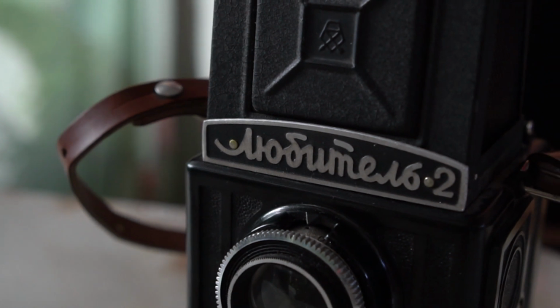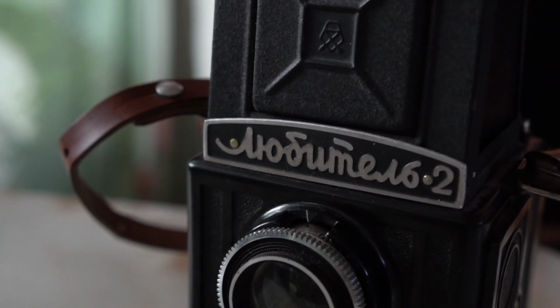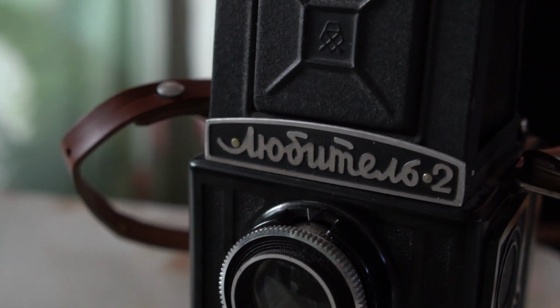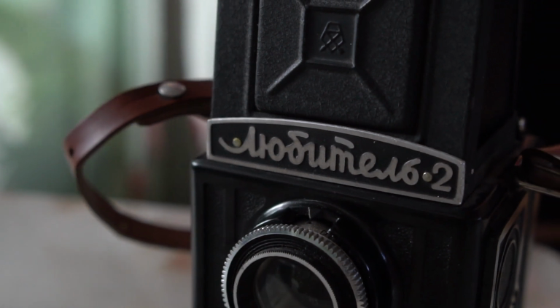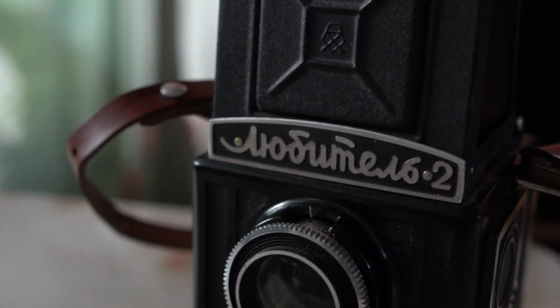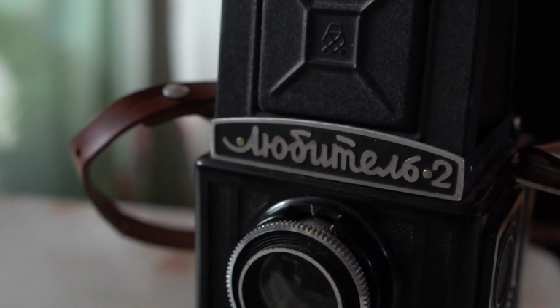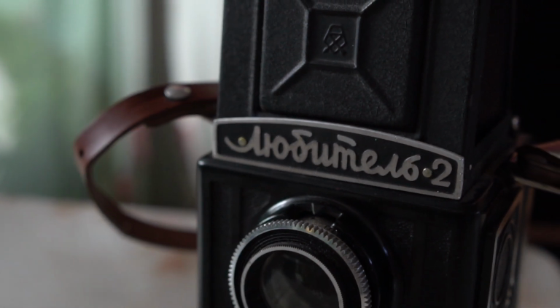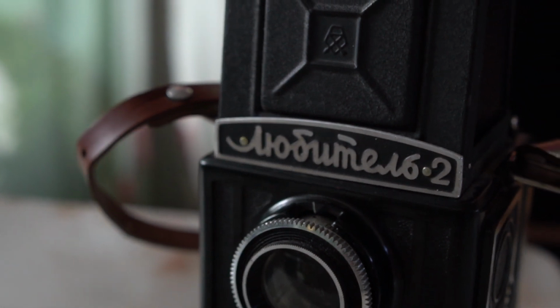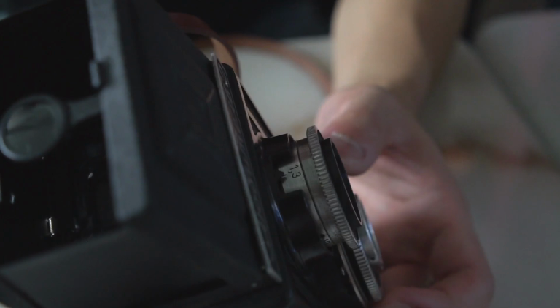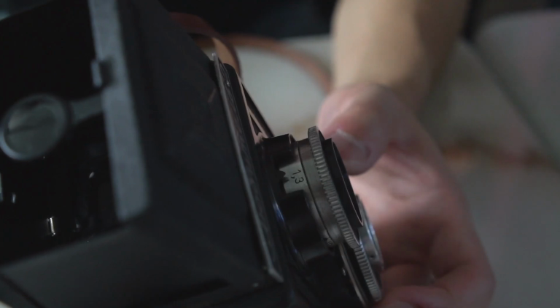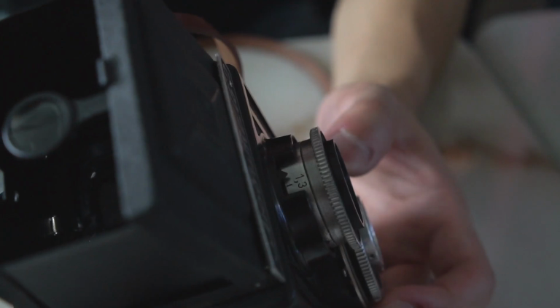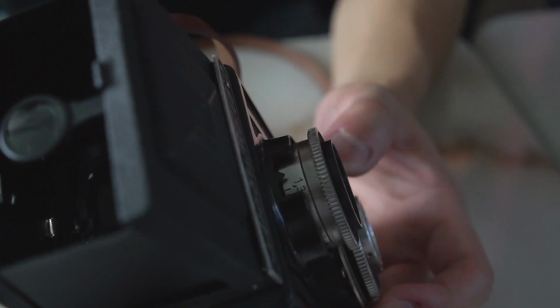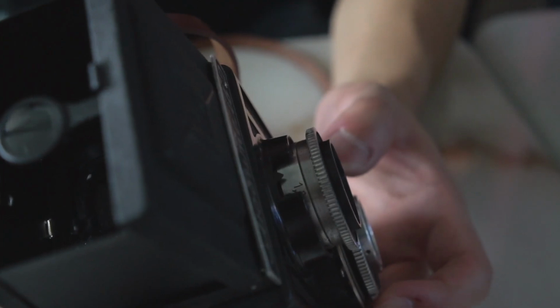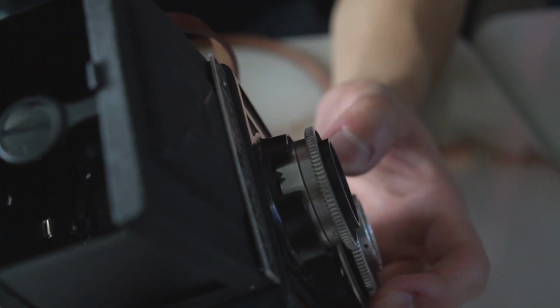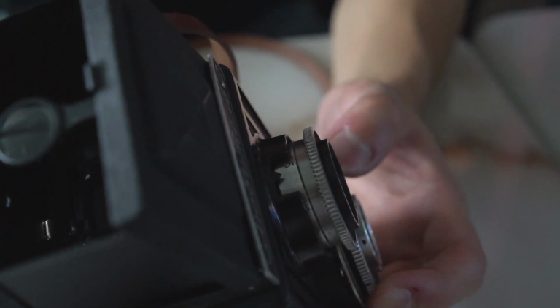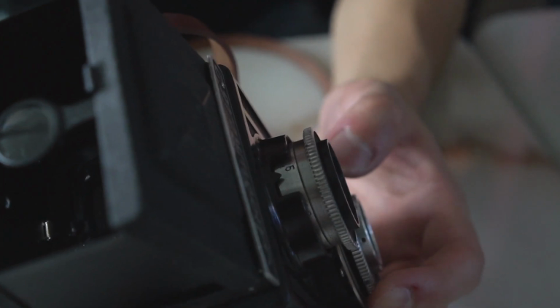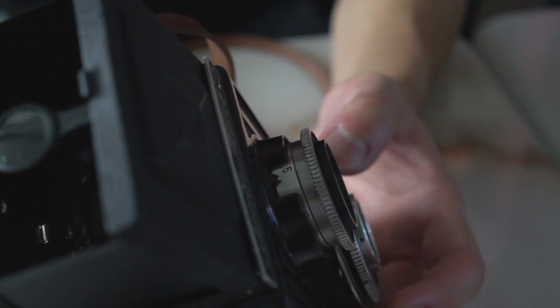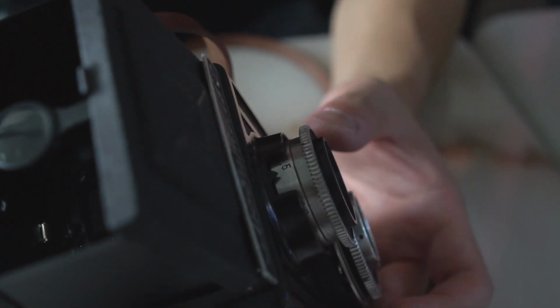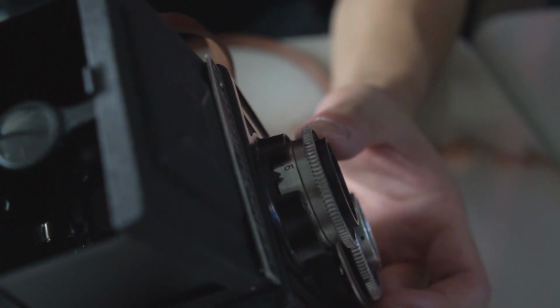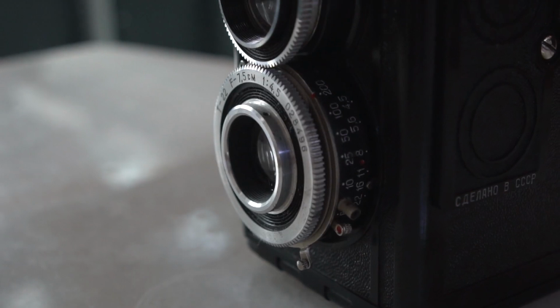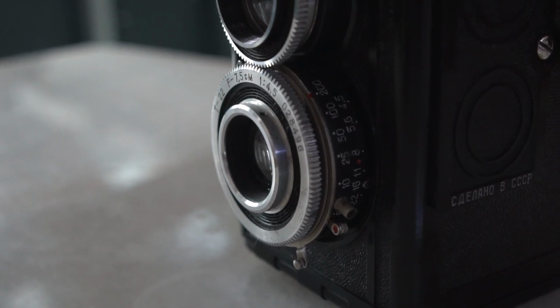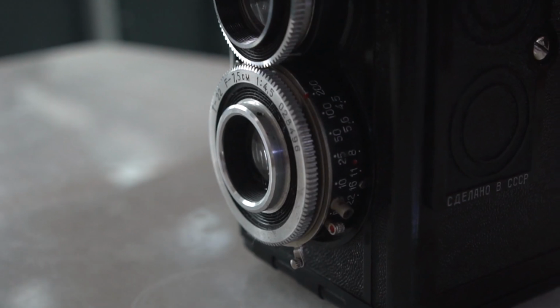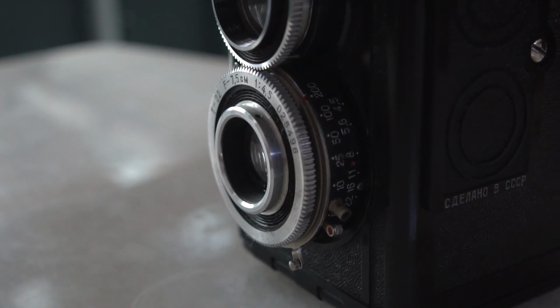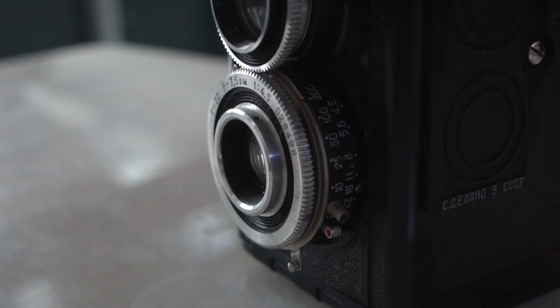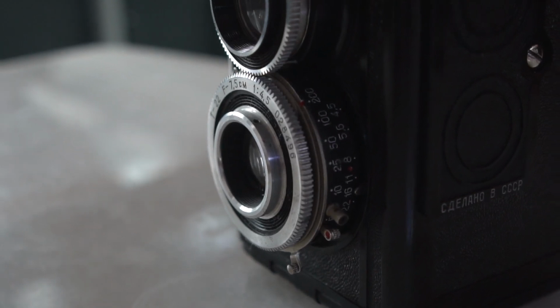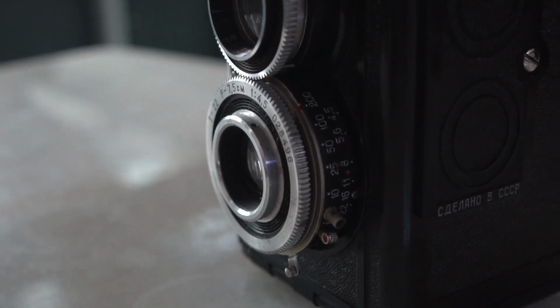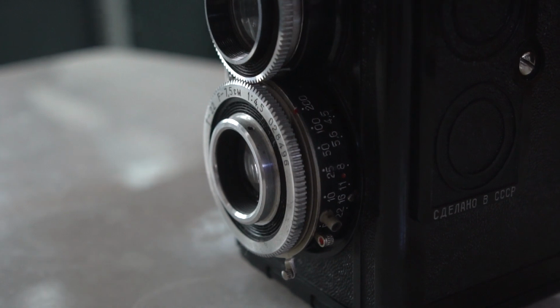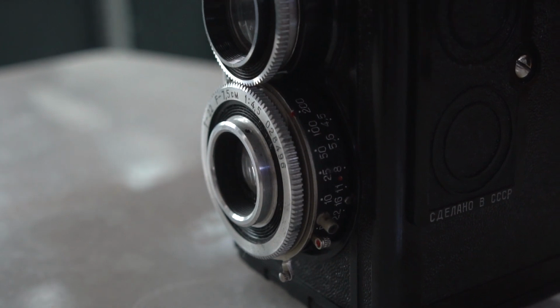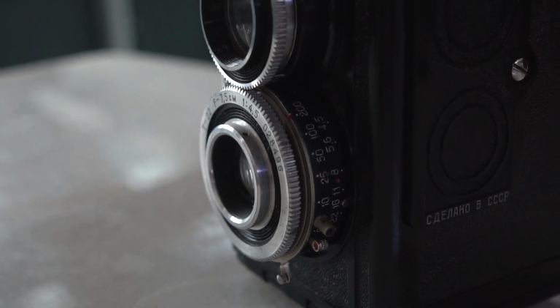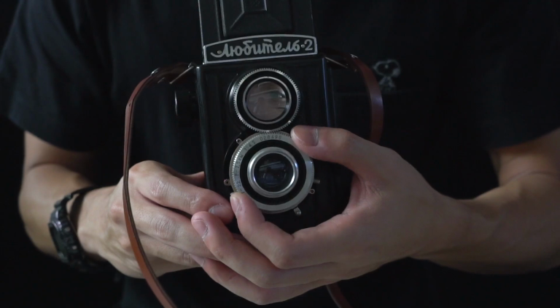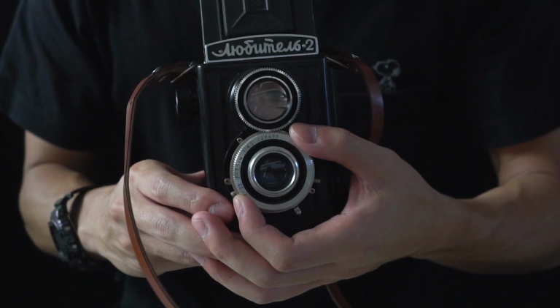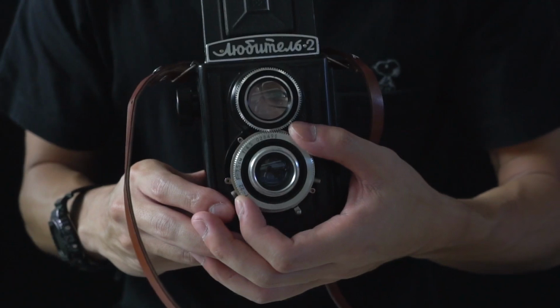Hey film friends, today we have another episode of a test roll, this time with the Lubitel TLR.